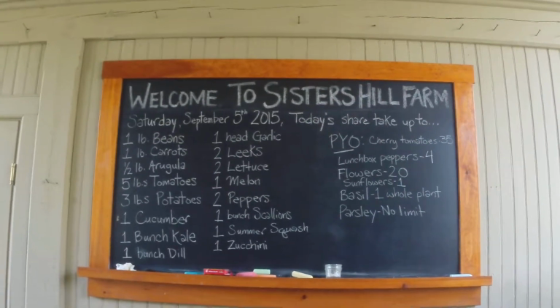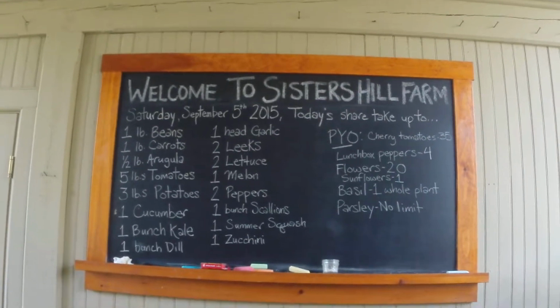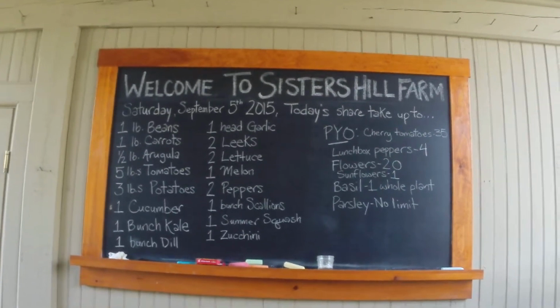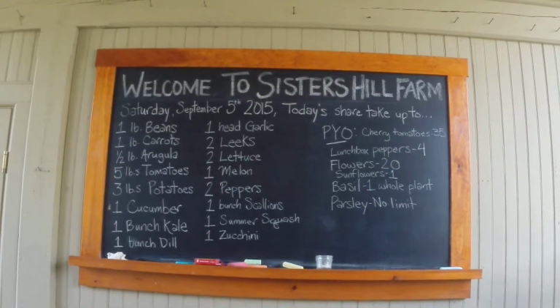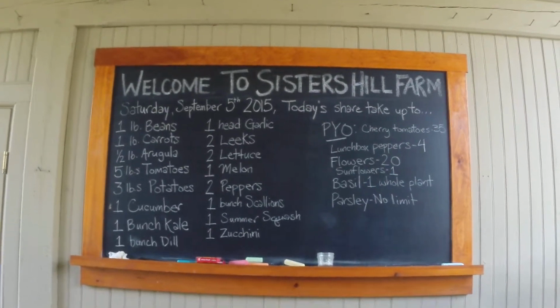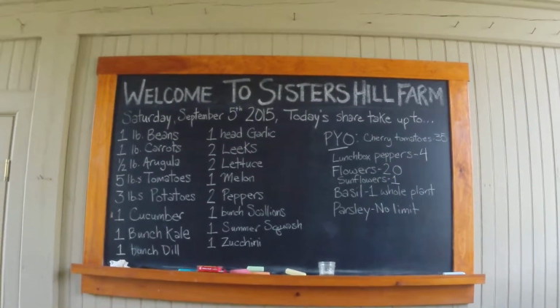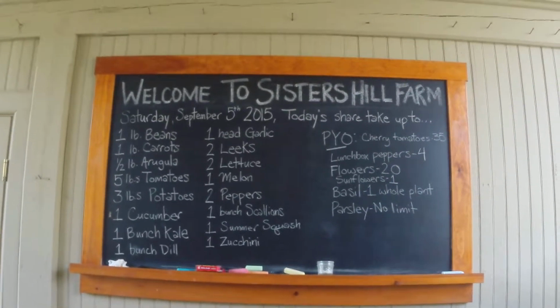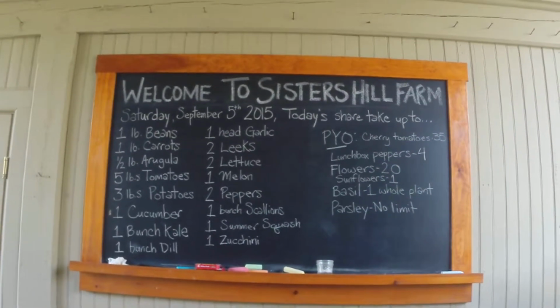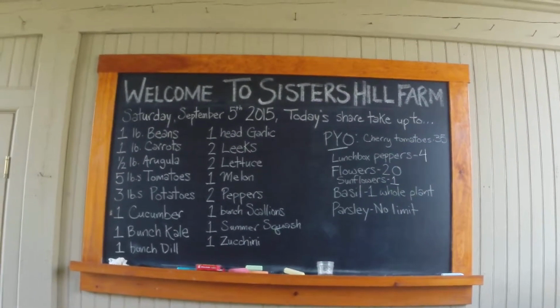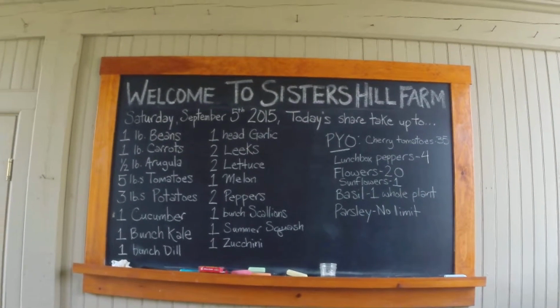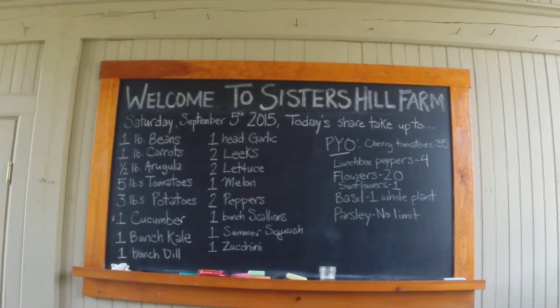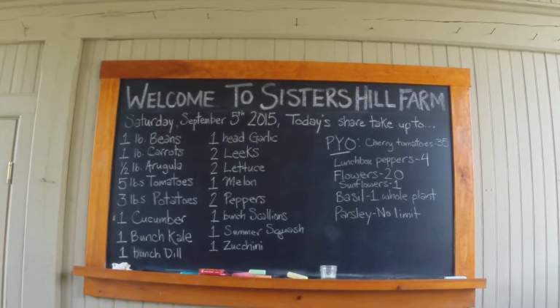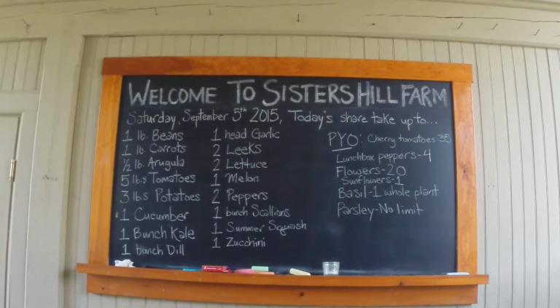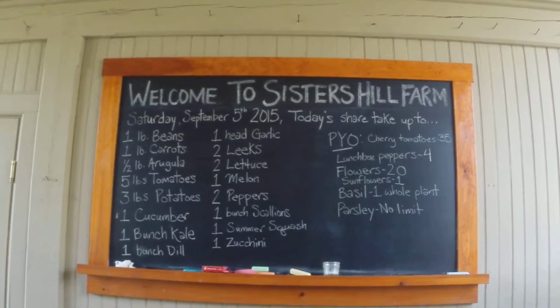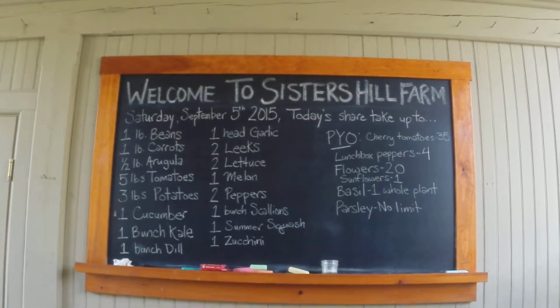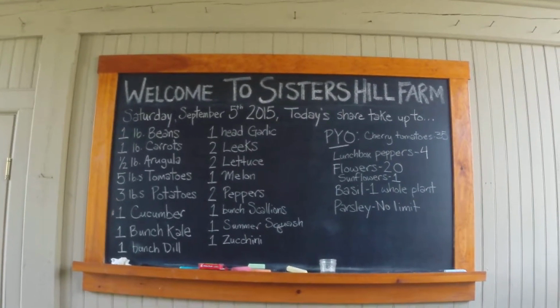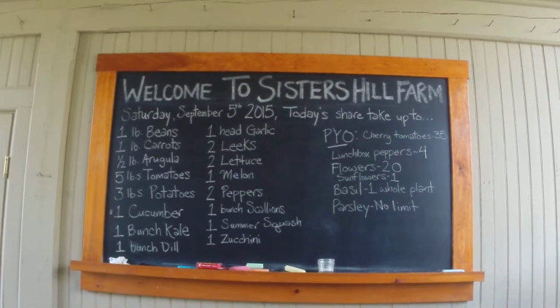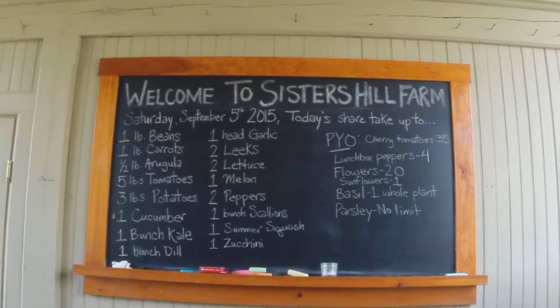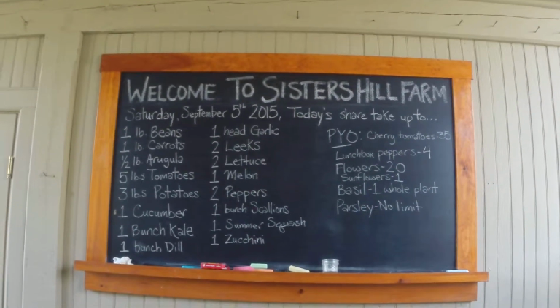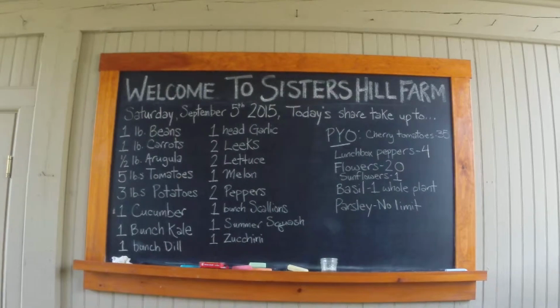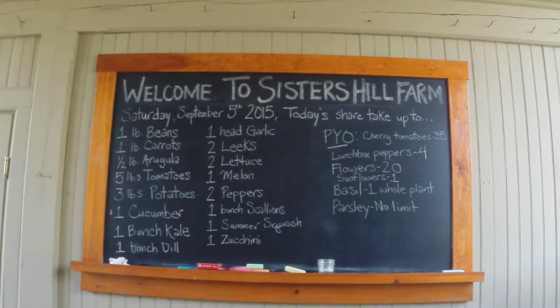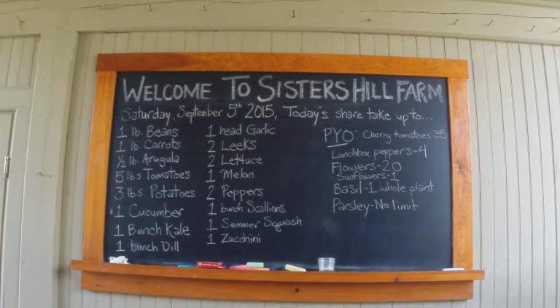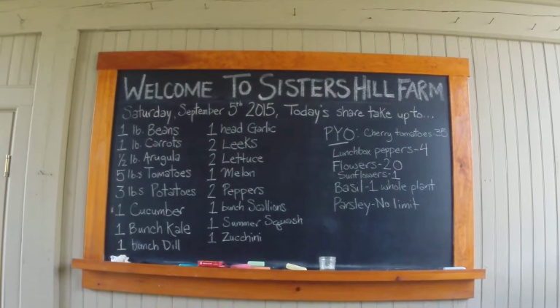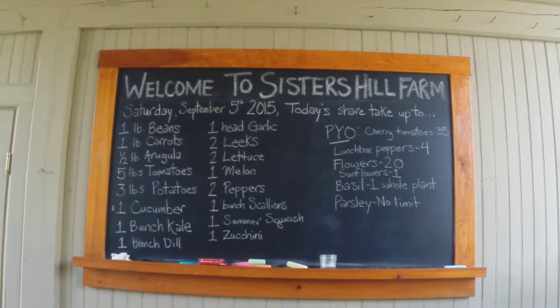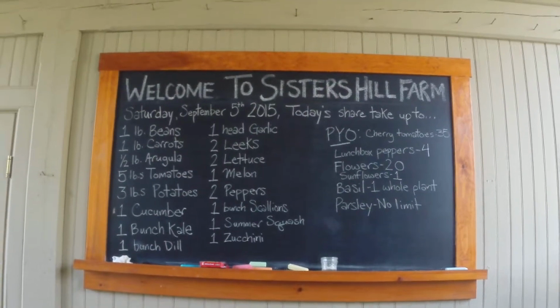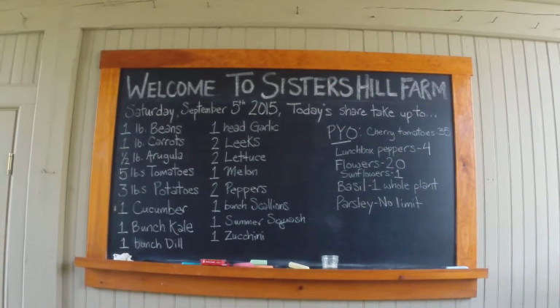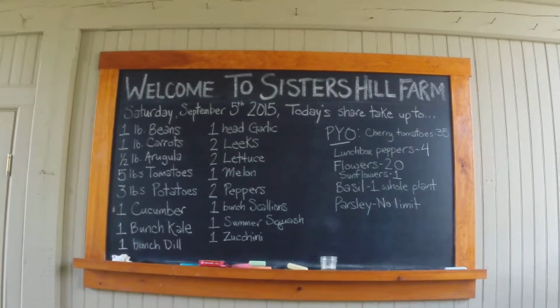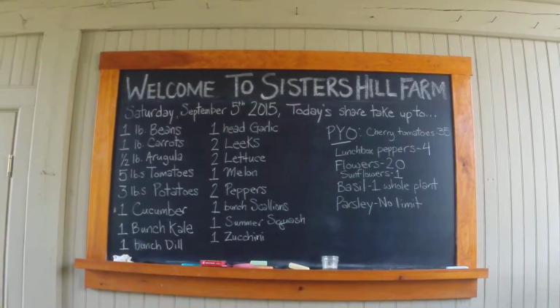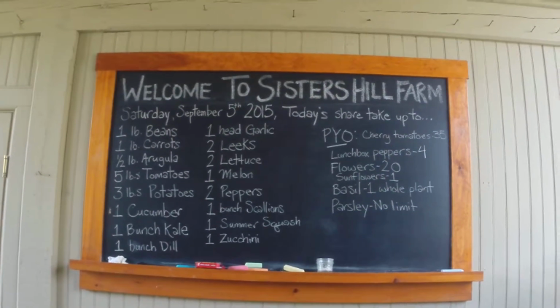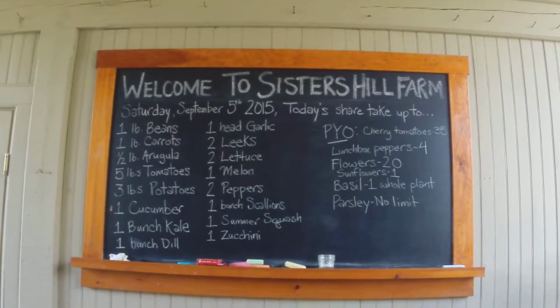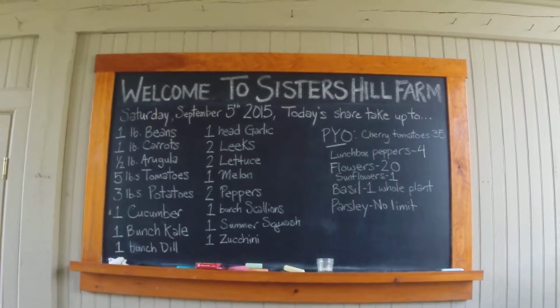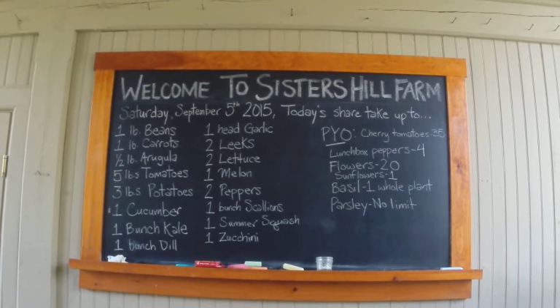Welcome to Sisters Hill Farm. This is the share for today, Saturday, September 5th, 2015.